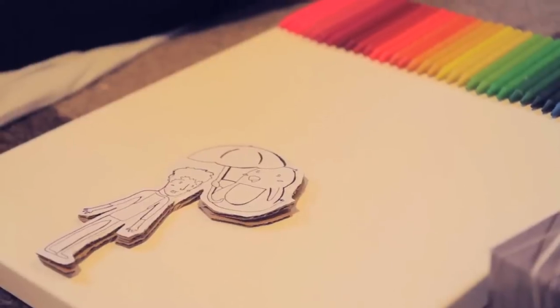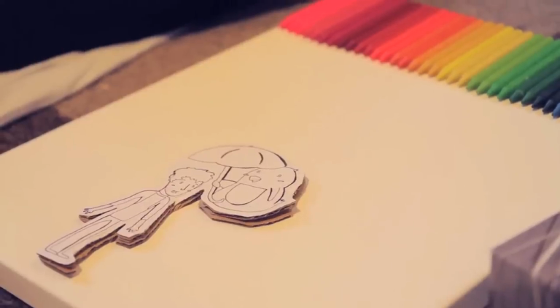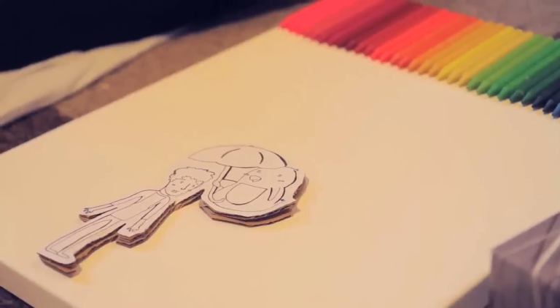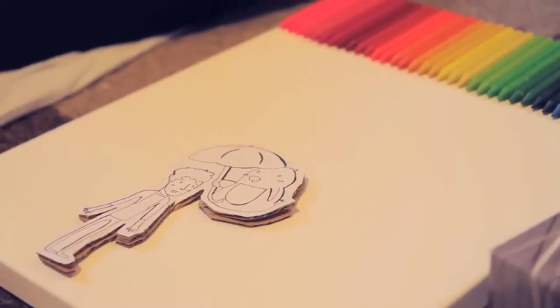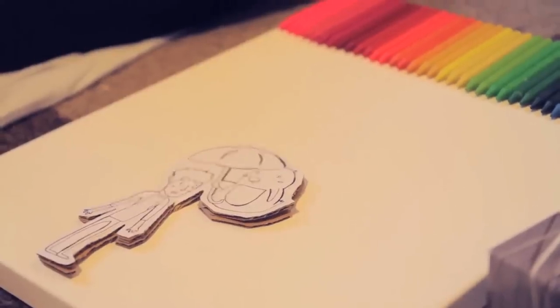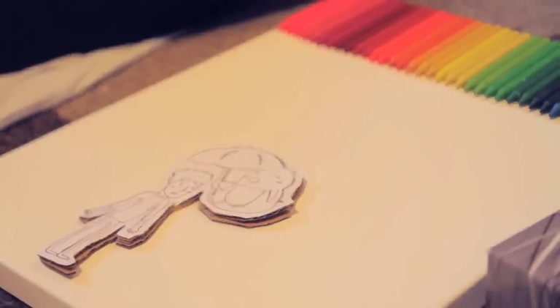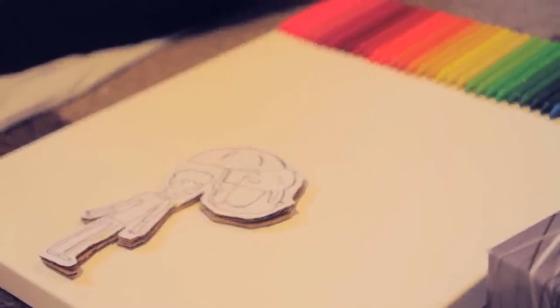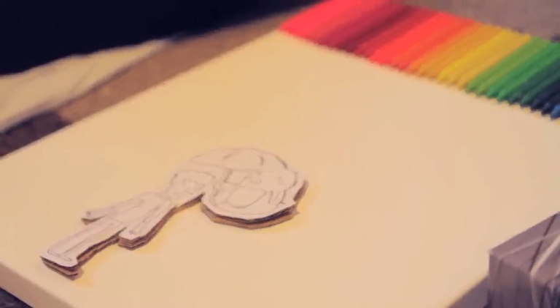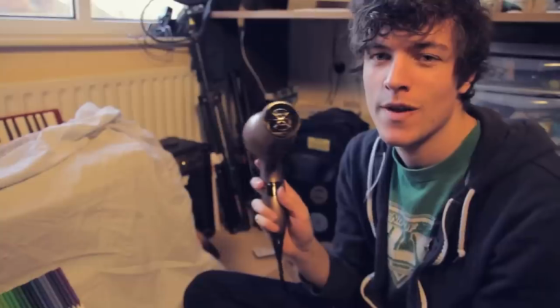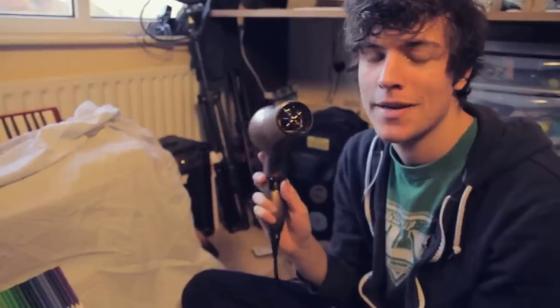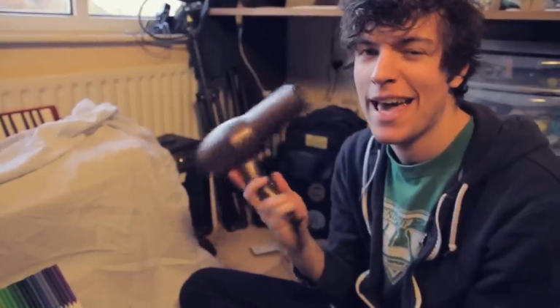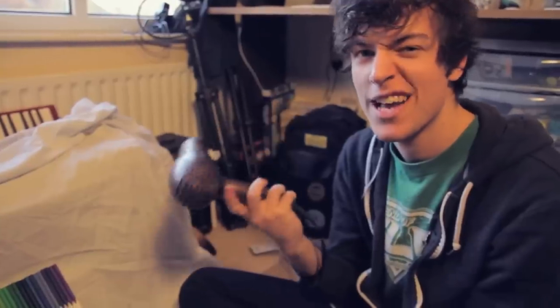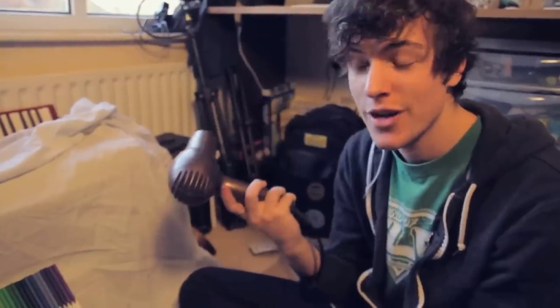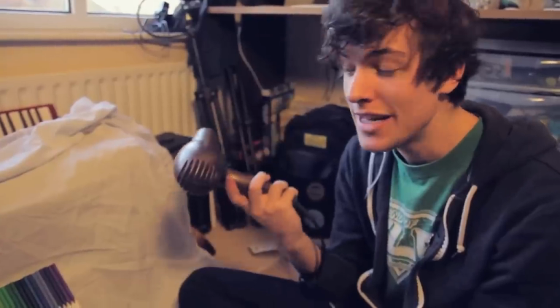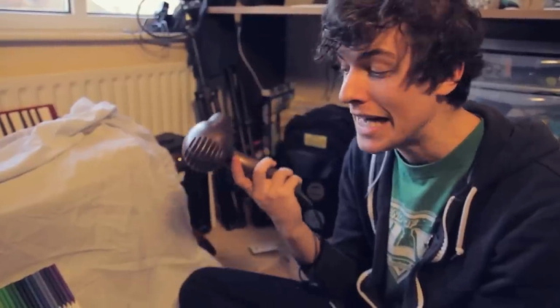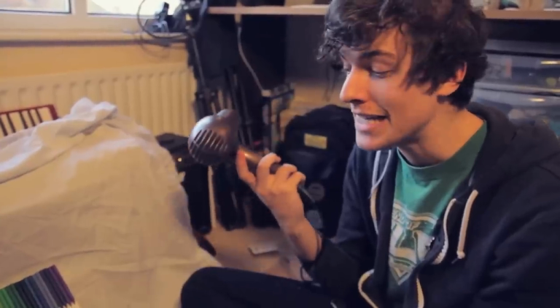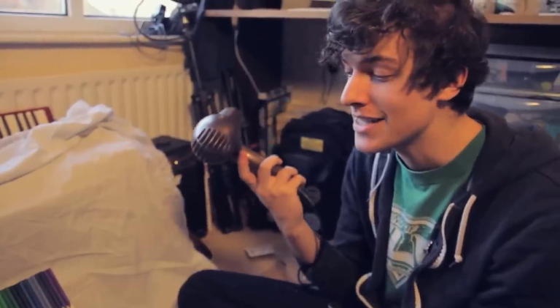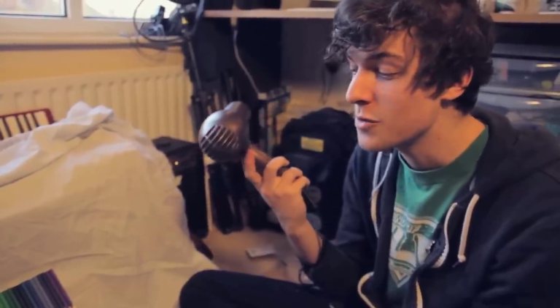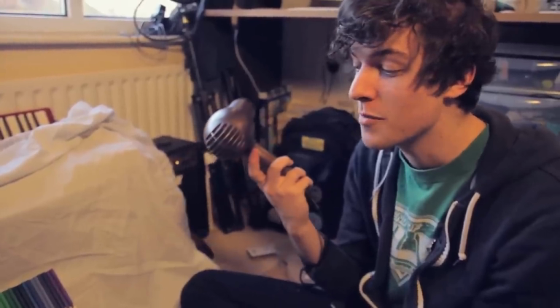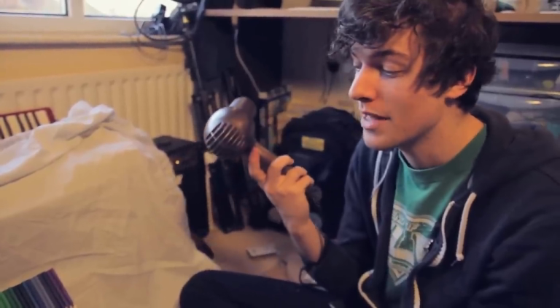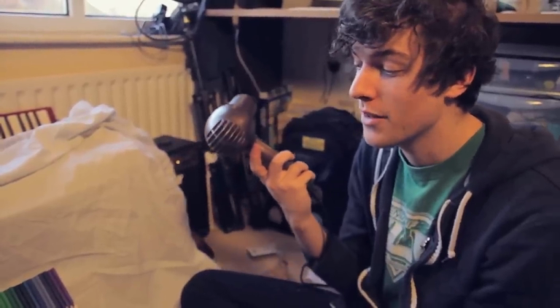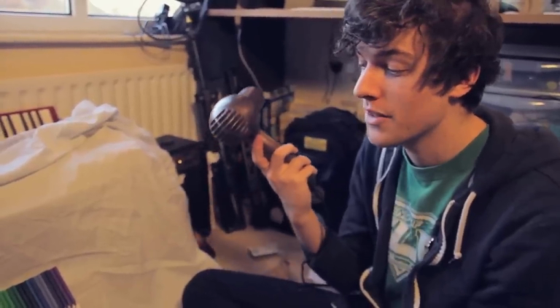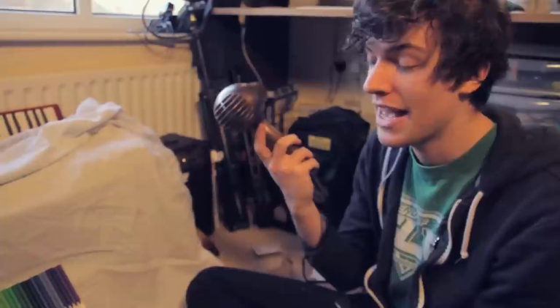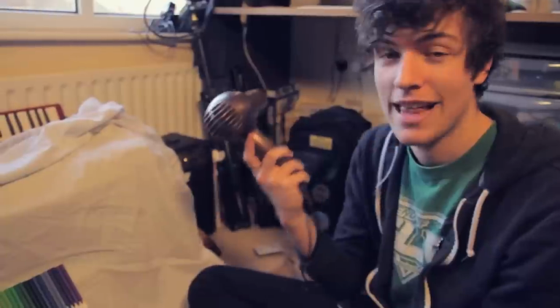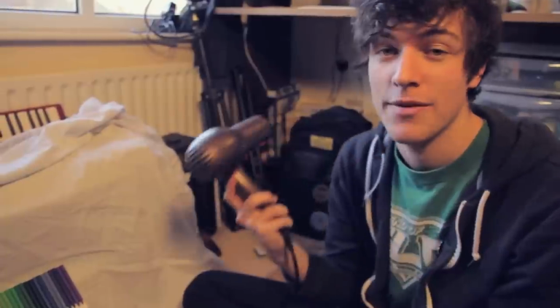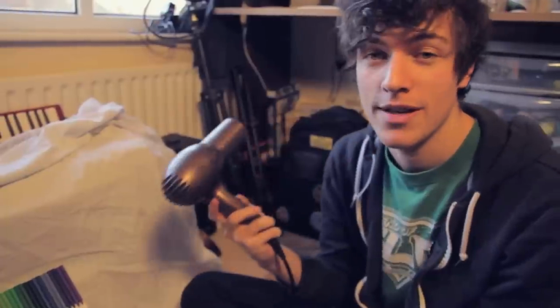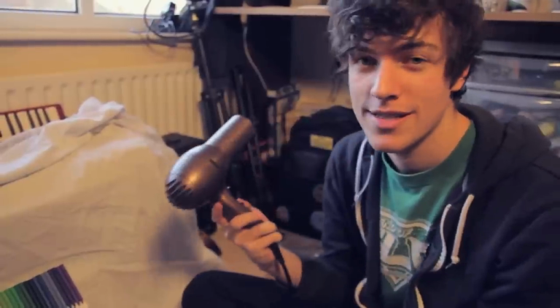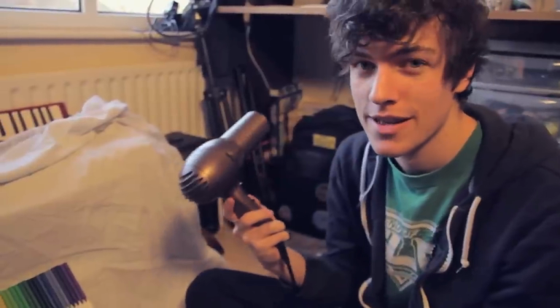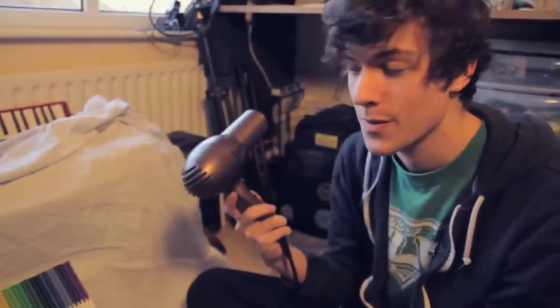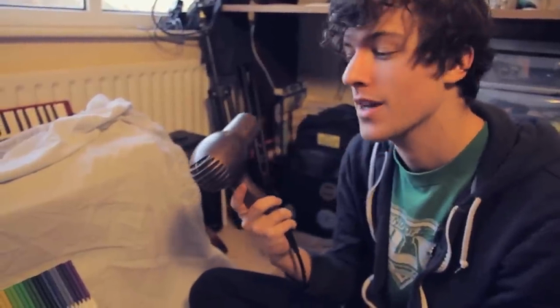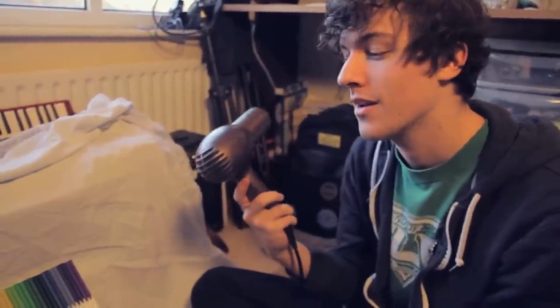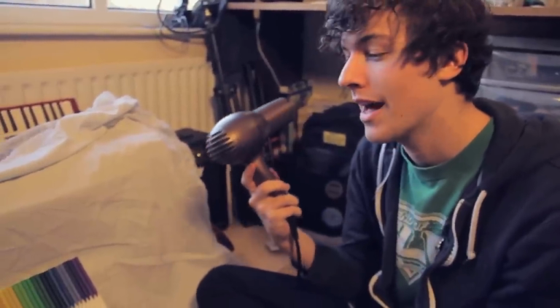Okay, the melting process. This is where you get a hairdryer and you melt the hell out of it. So that's what we're going to do now.